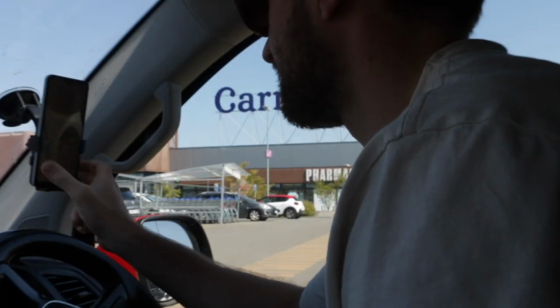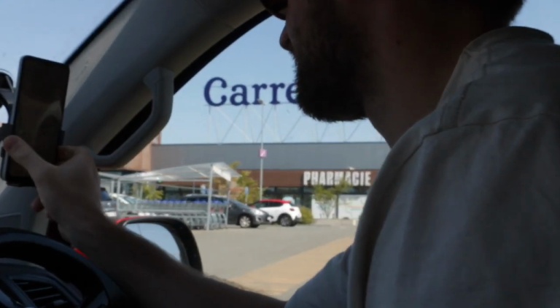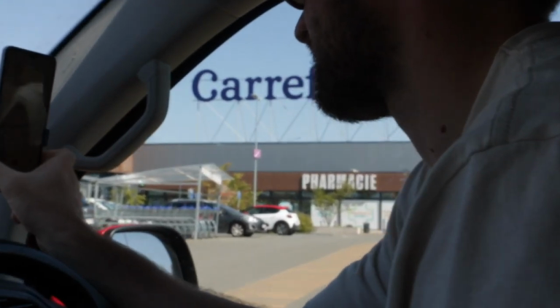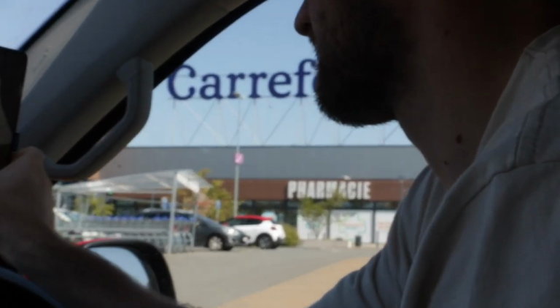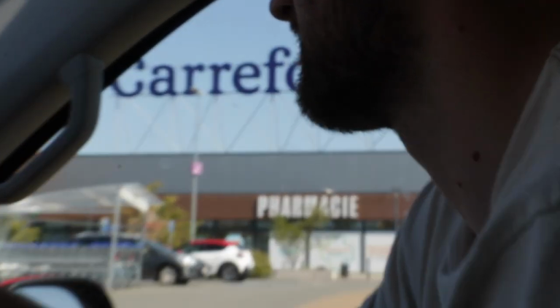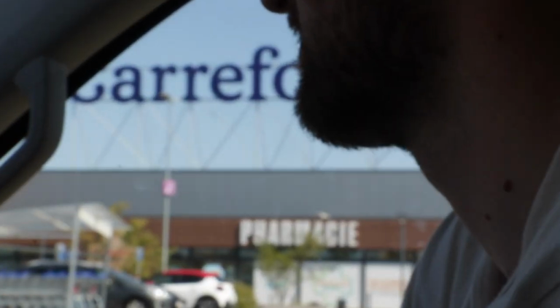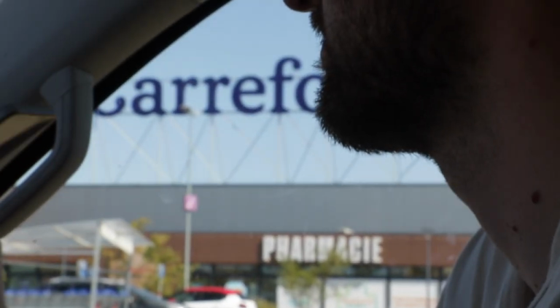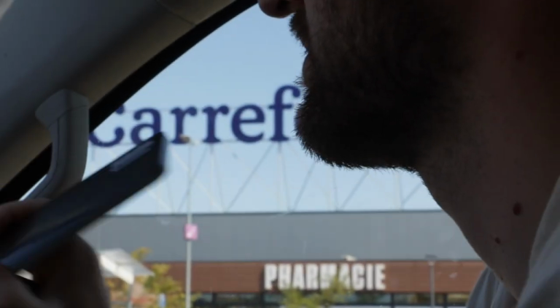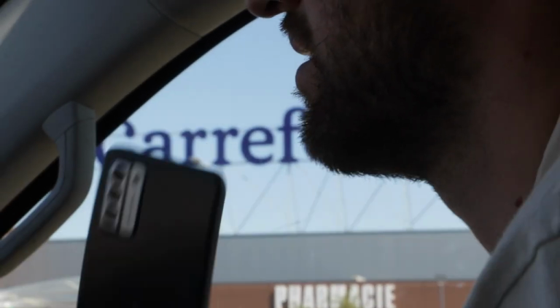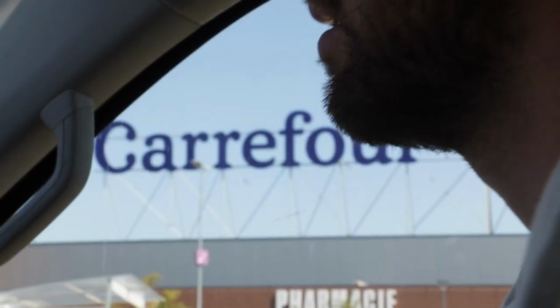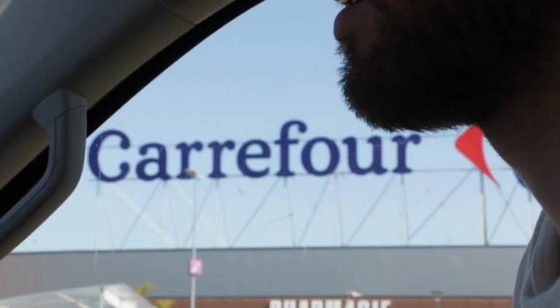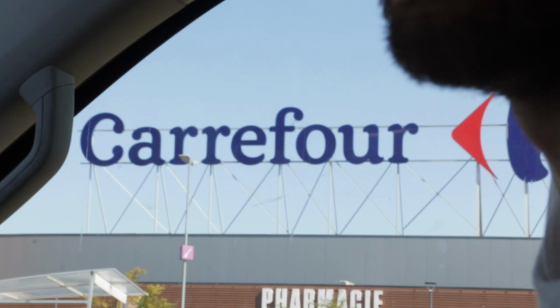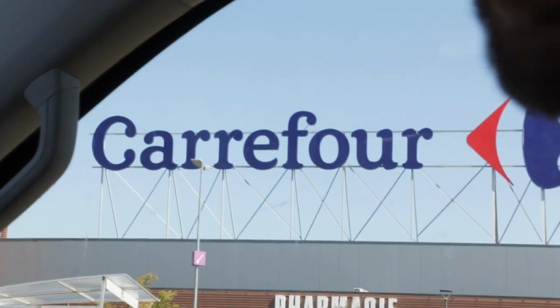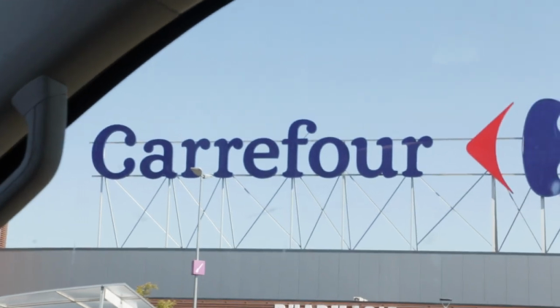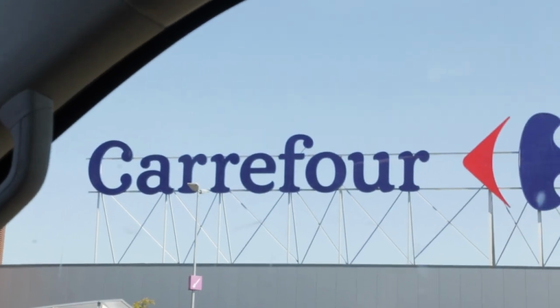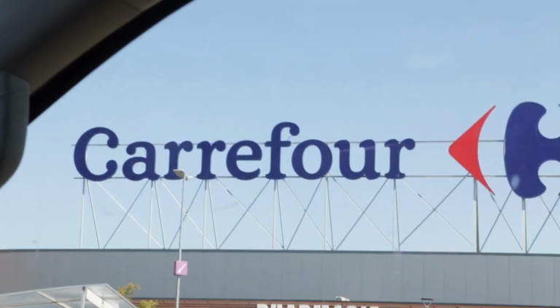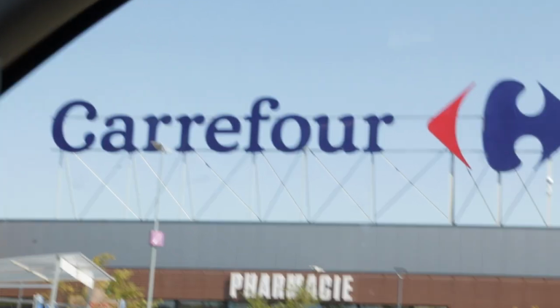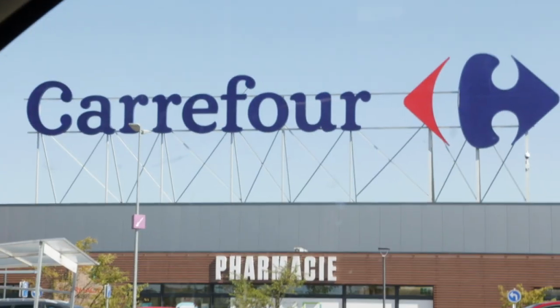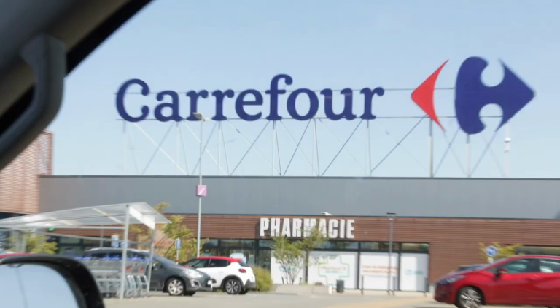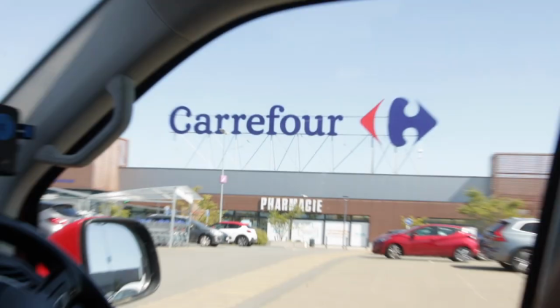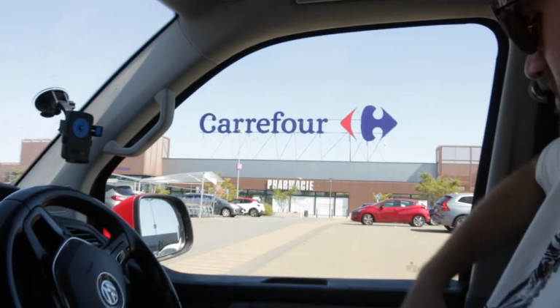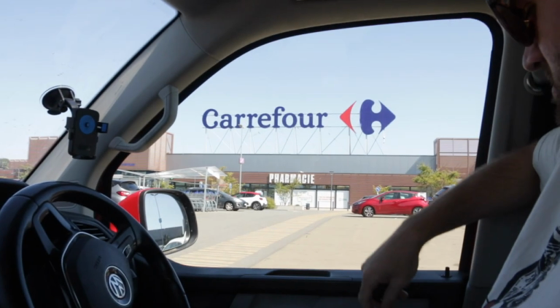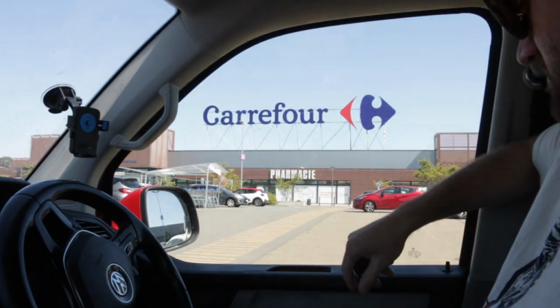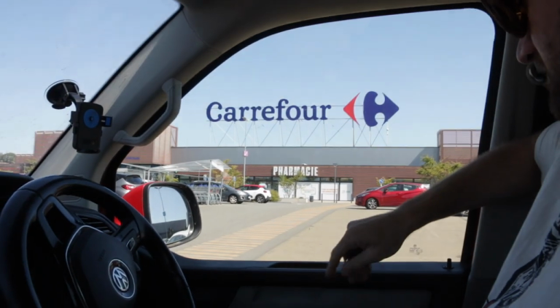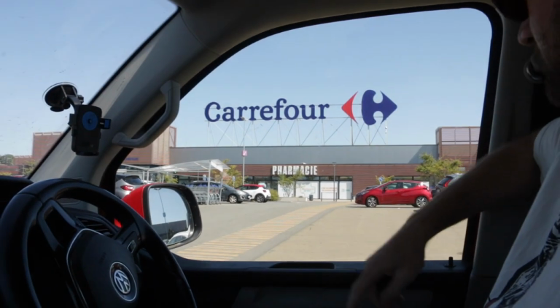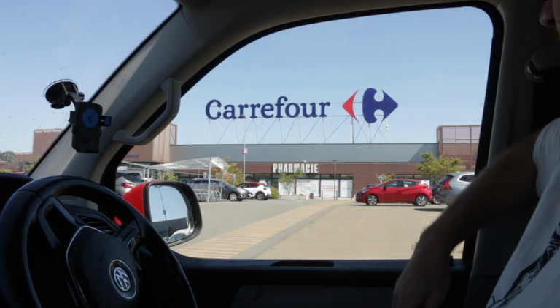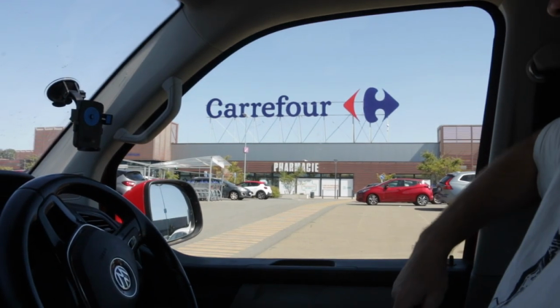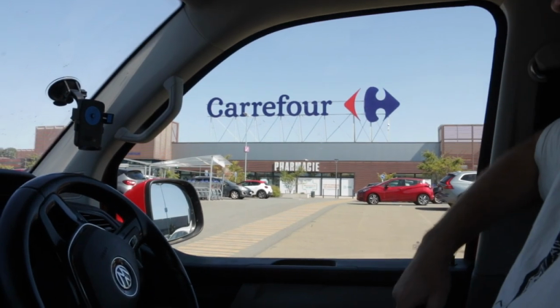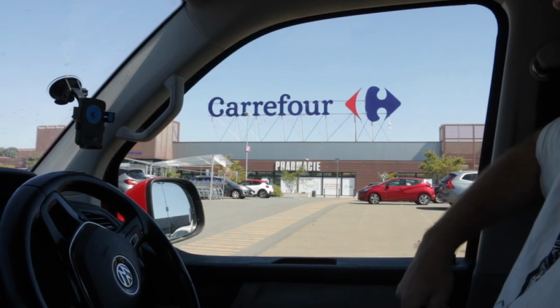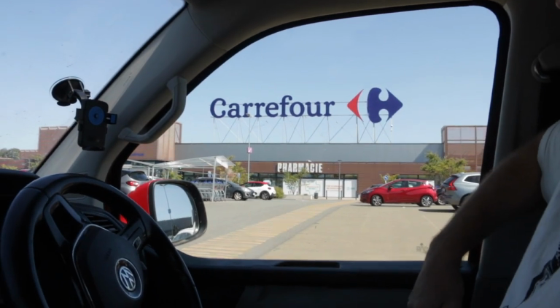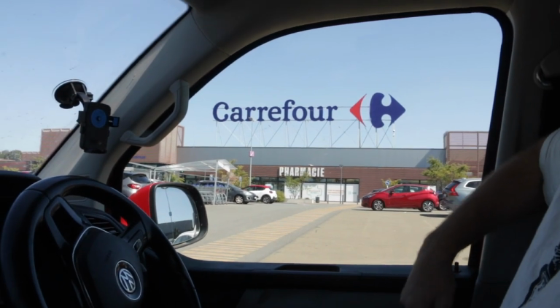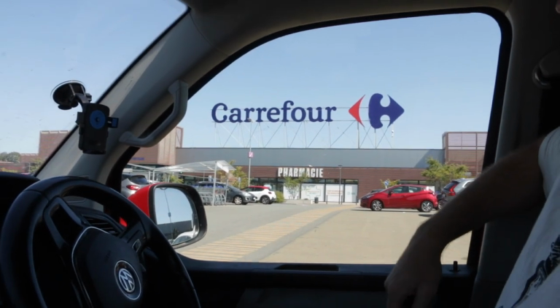Here's Carrefour. We've got some food at the supermarket. Carrefour time.